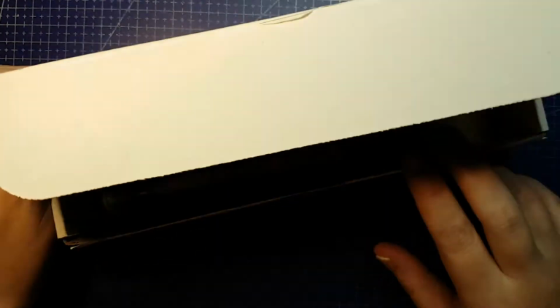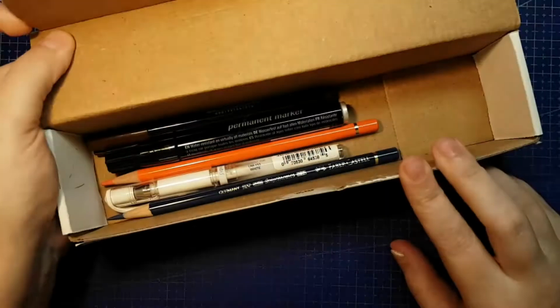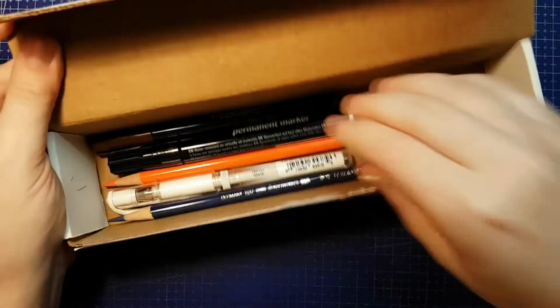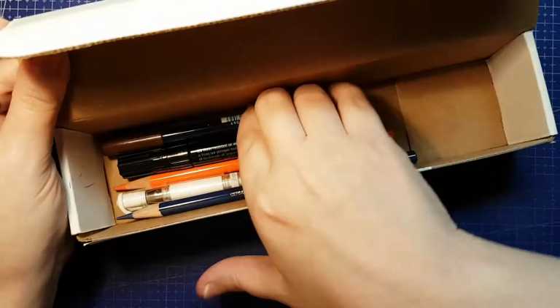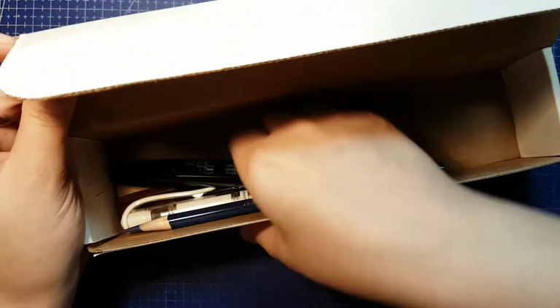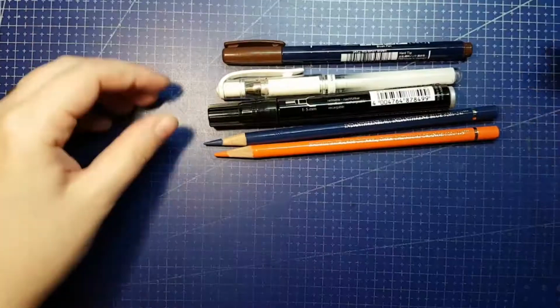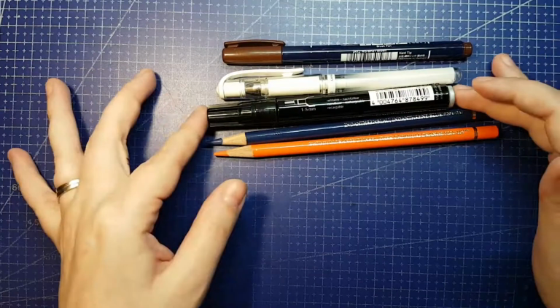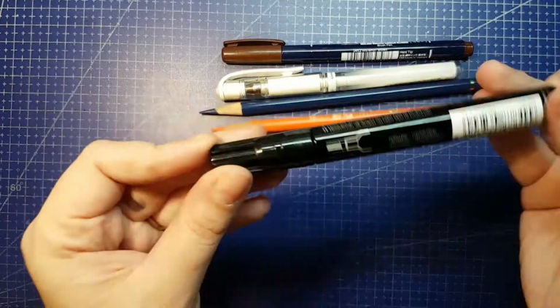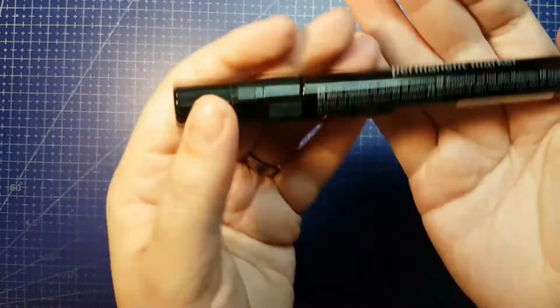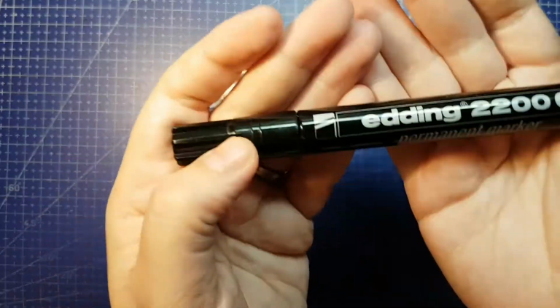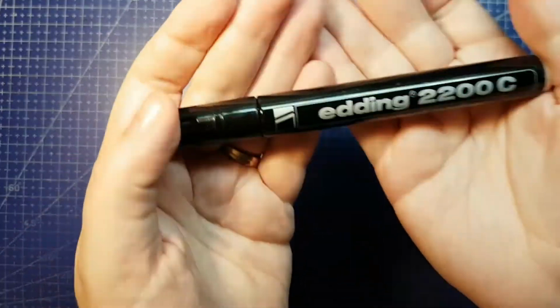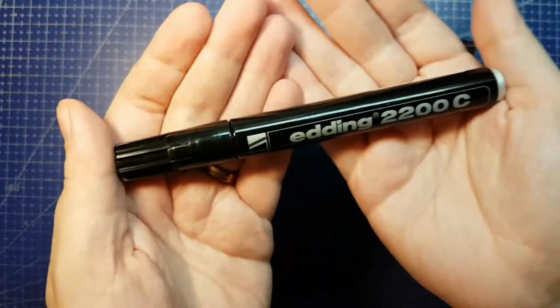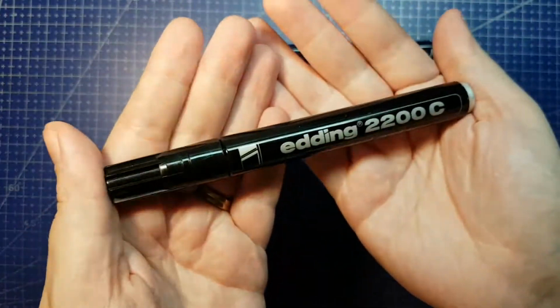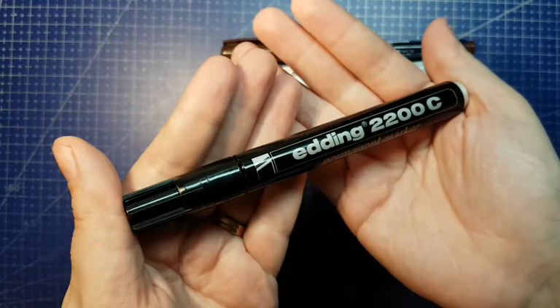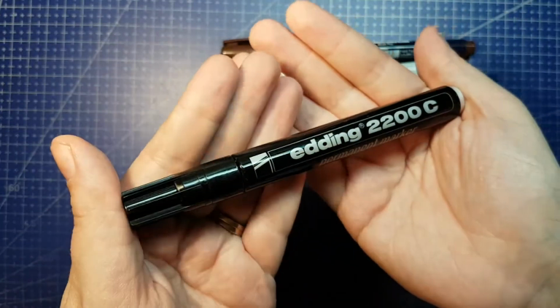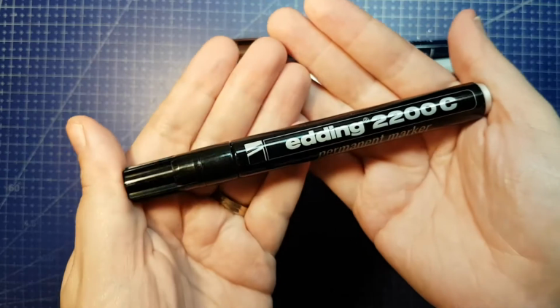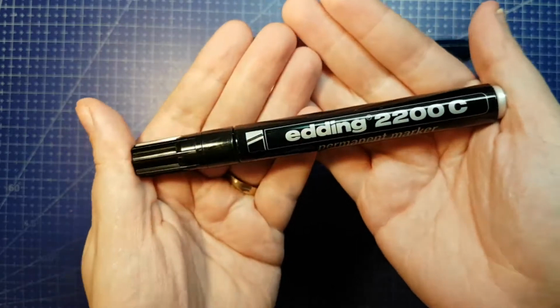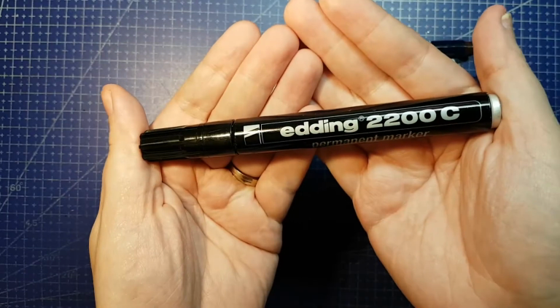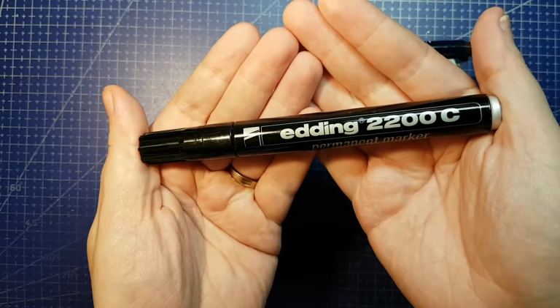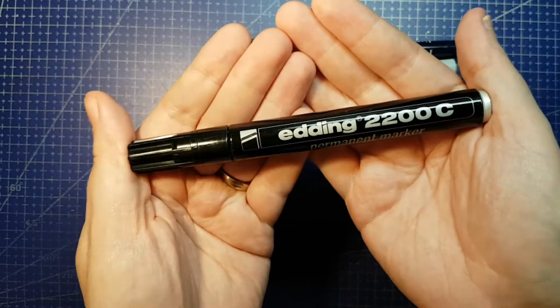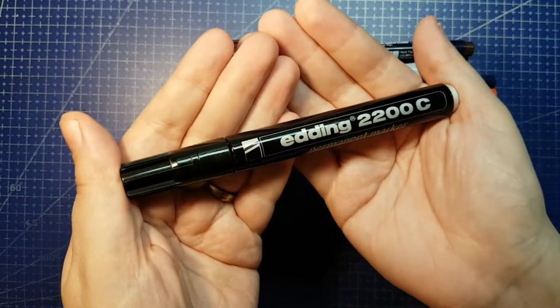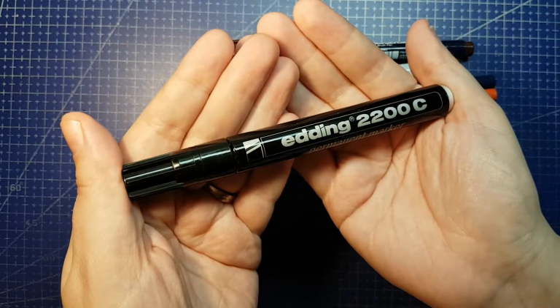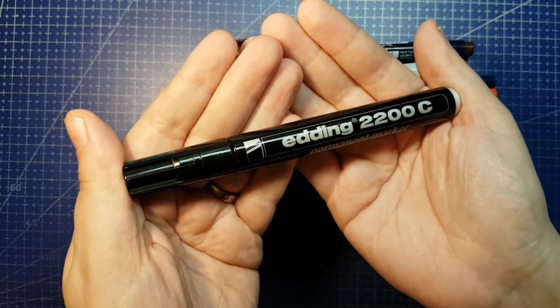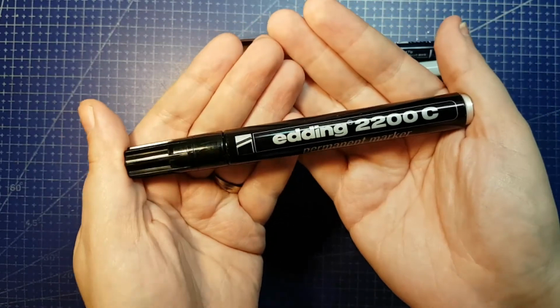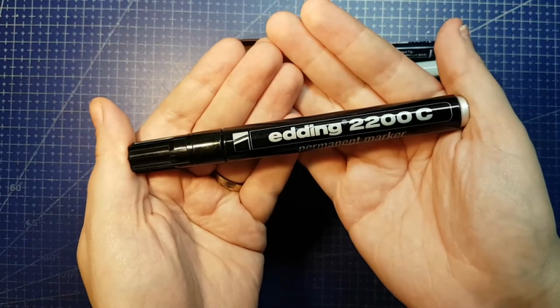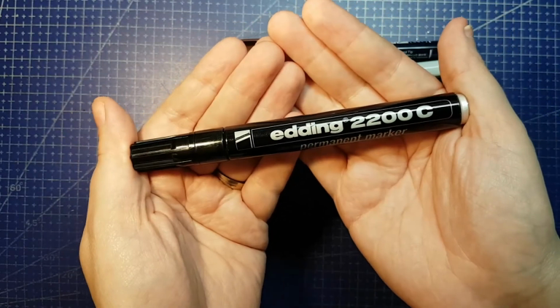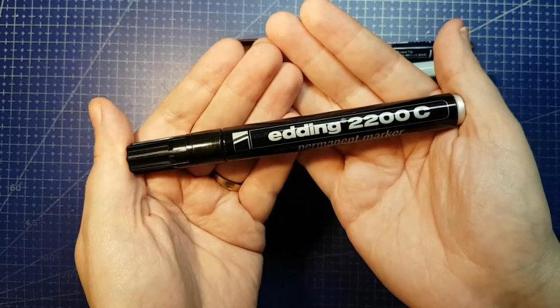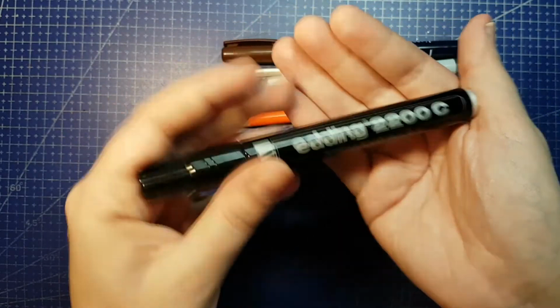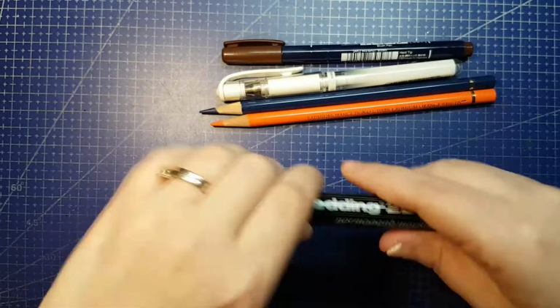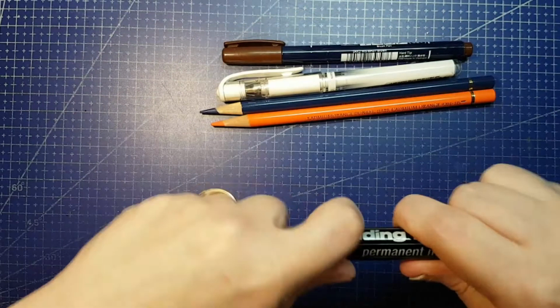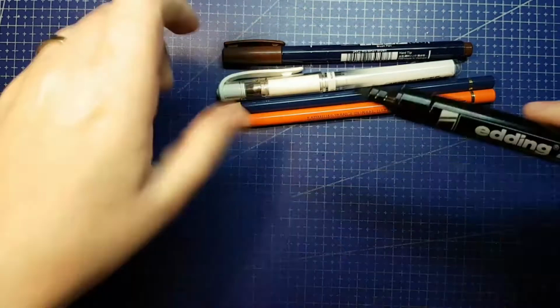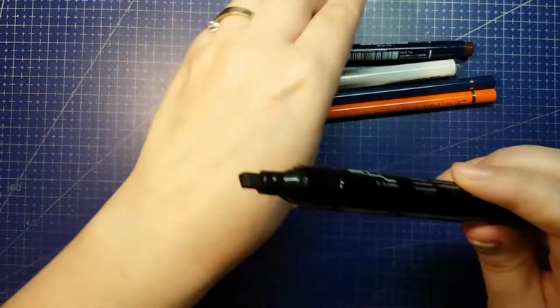It's ArtSnacks time — kinda. Hello and welcome back to Jenna Gets Creative. Let's do a No Box Art Box, shall we?